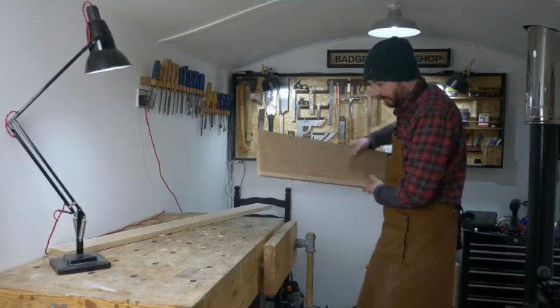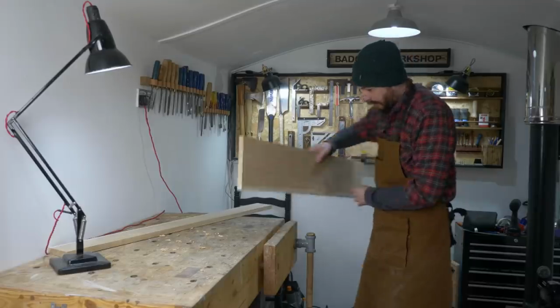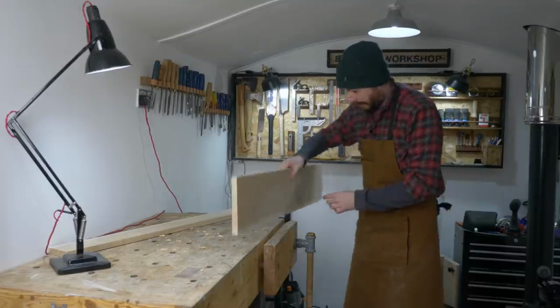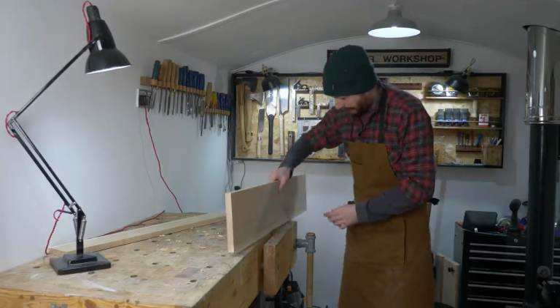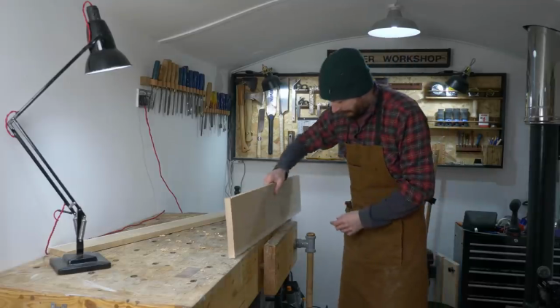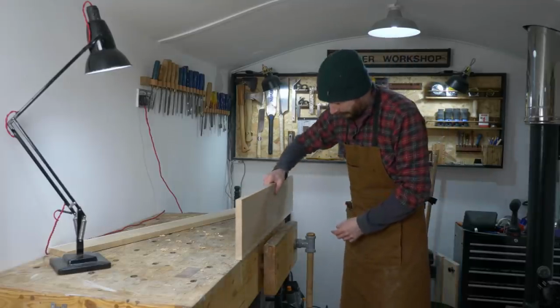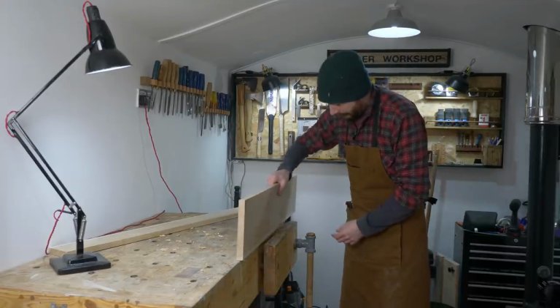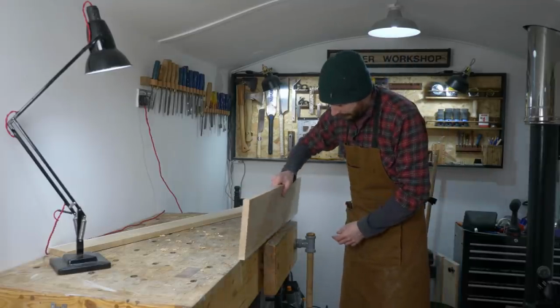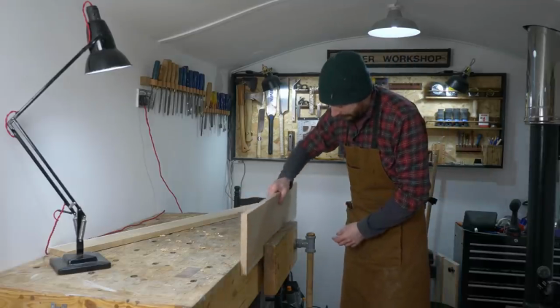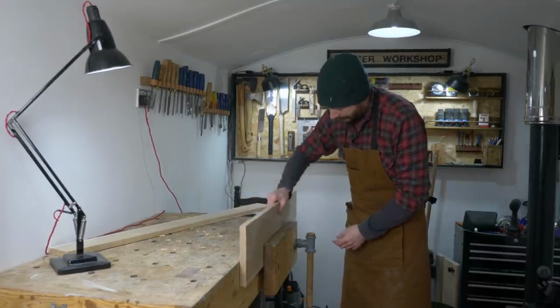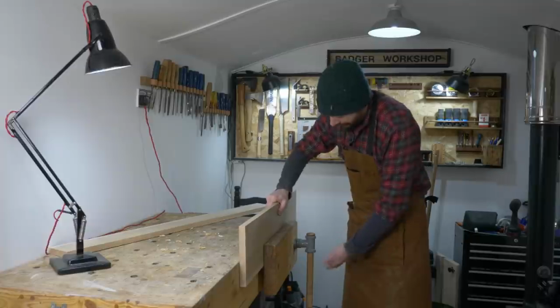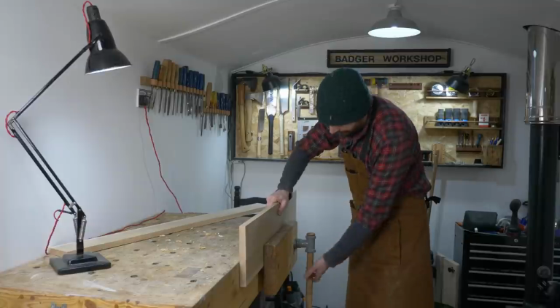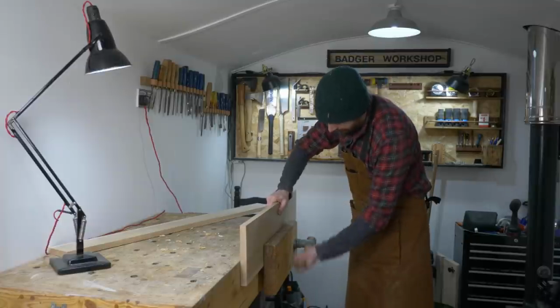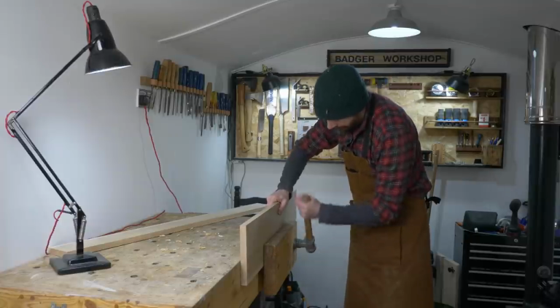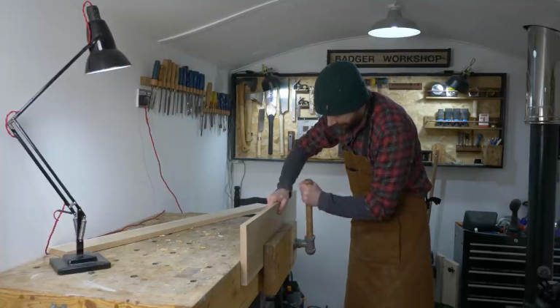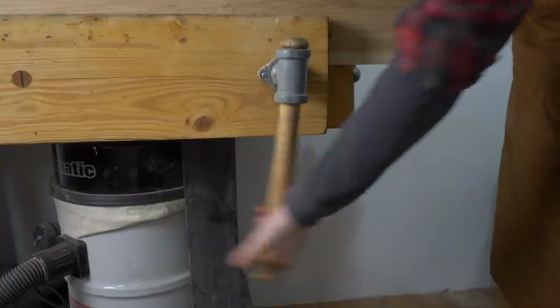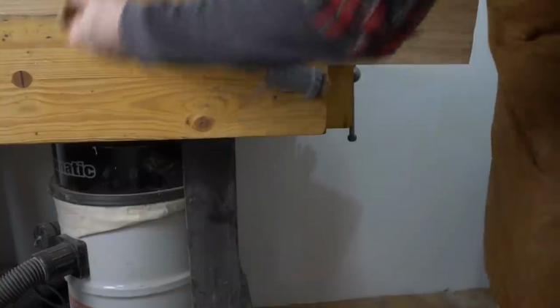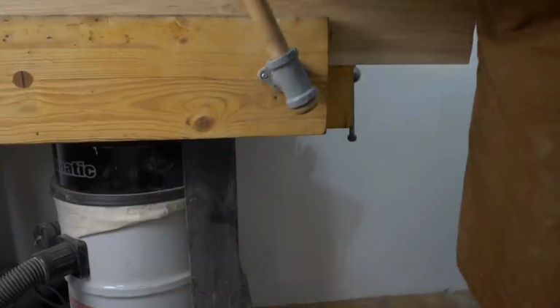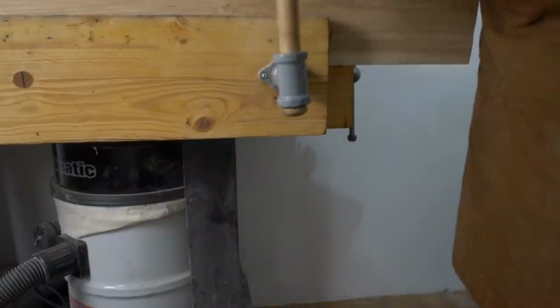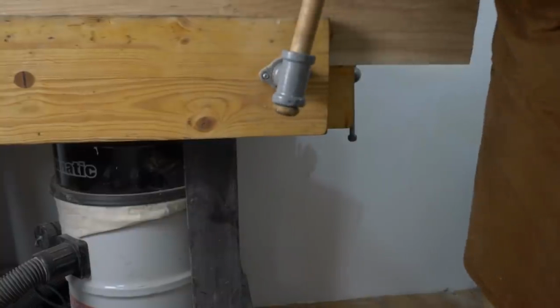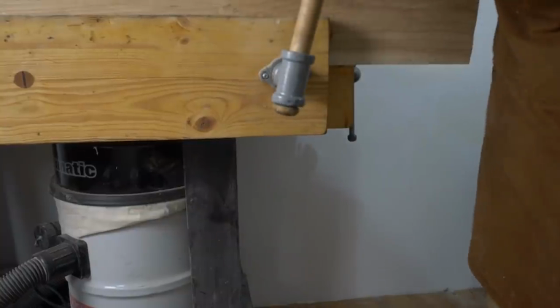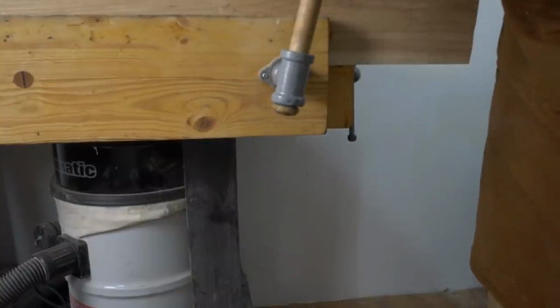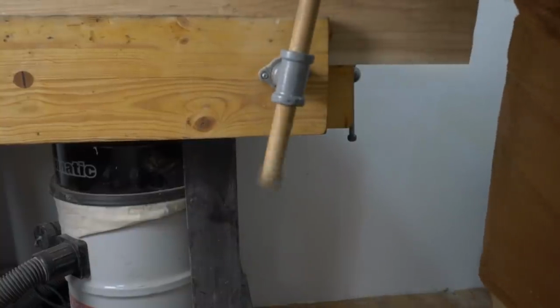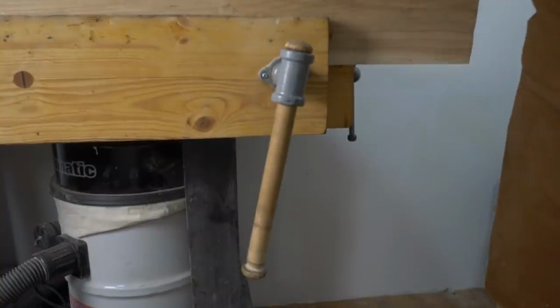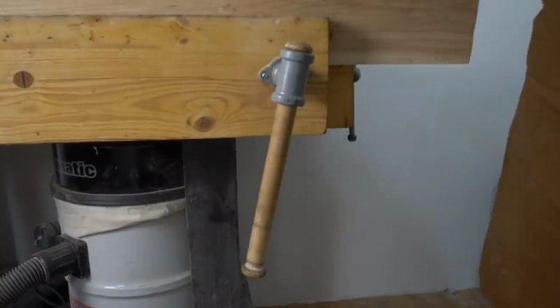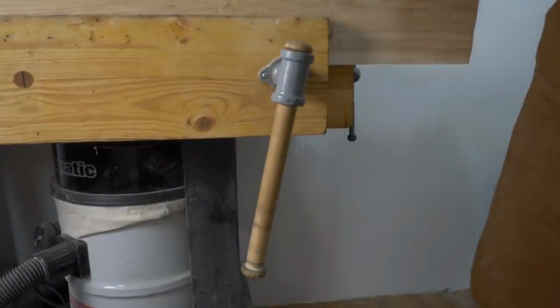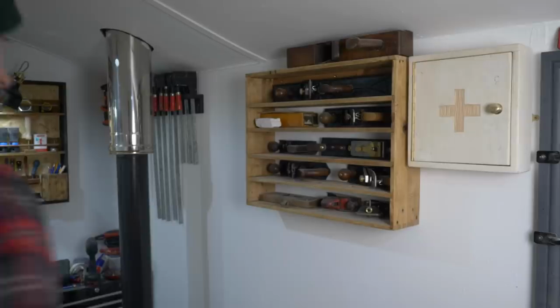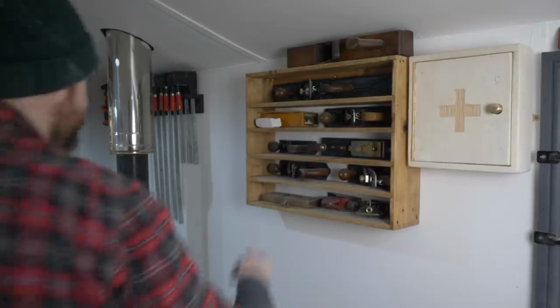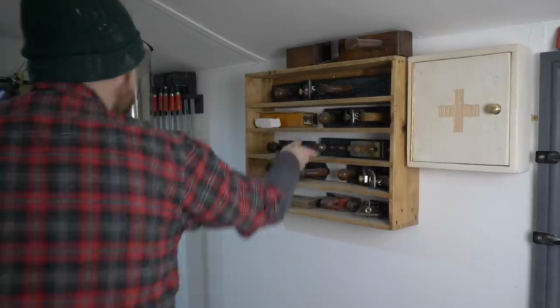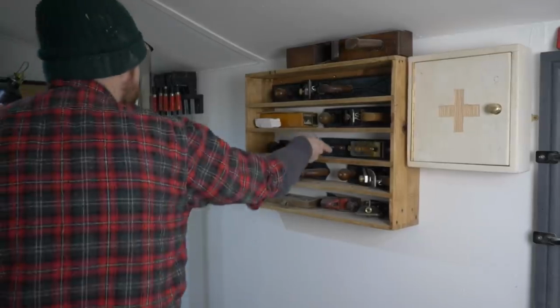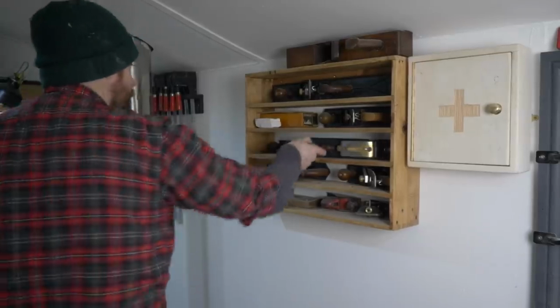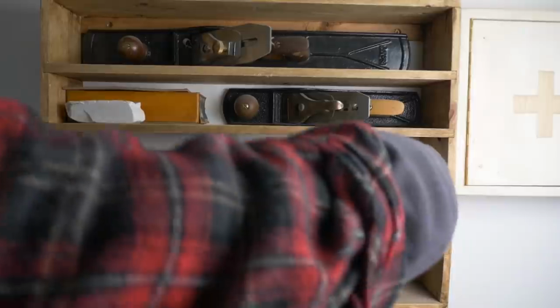The edges are pretty straight off the planer and the table saw, but just to get them even better, I'm going to use the hand plane.